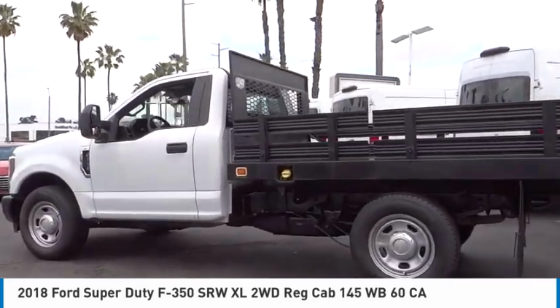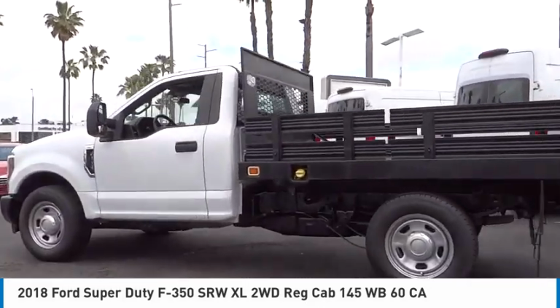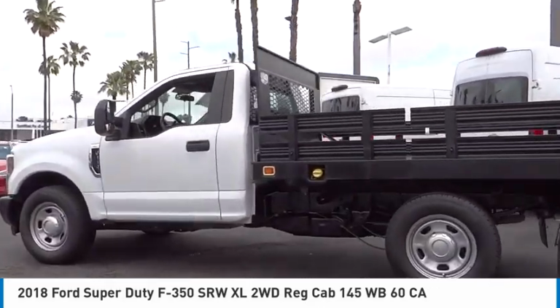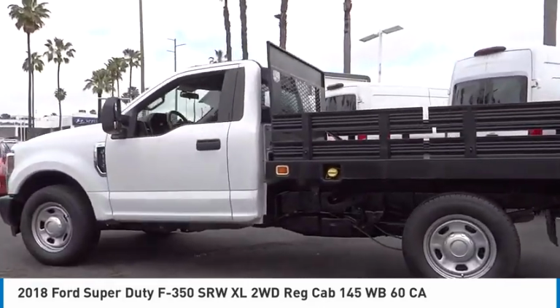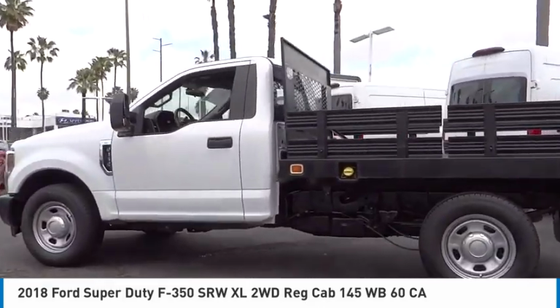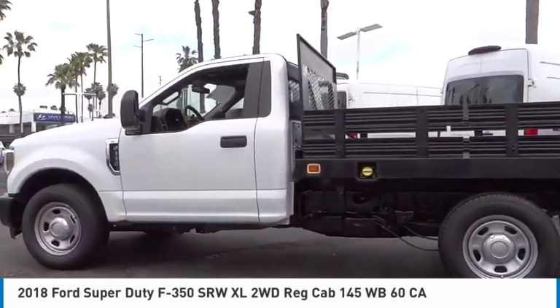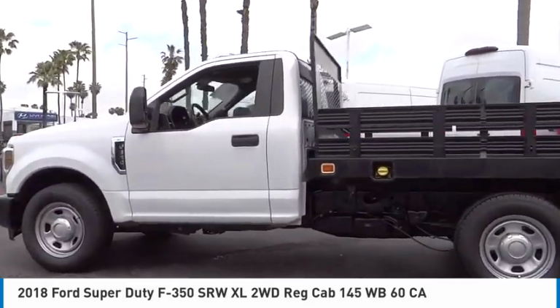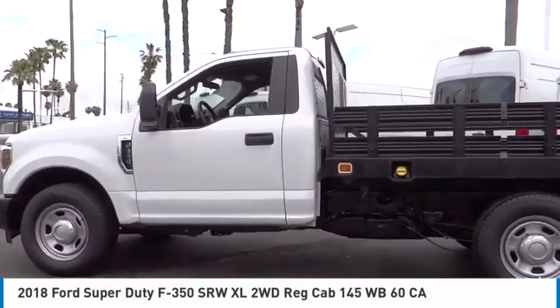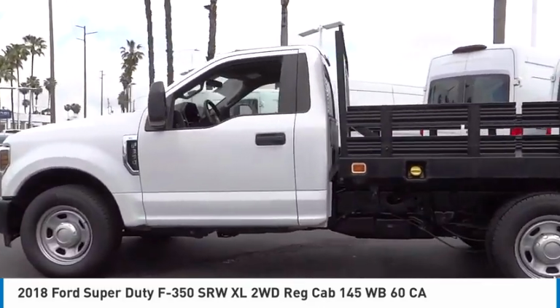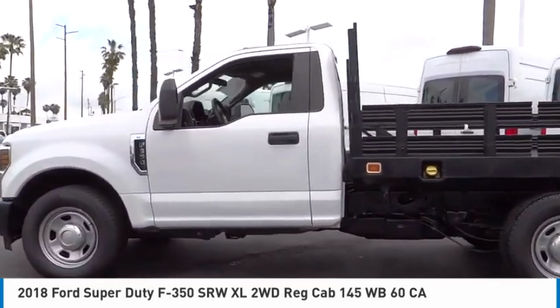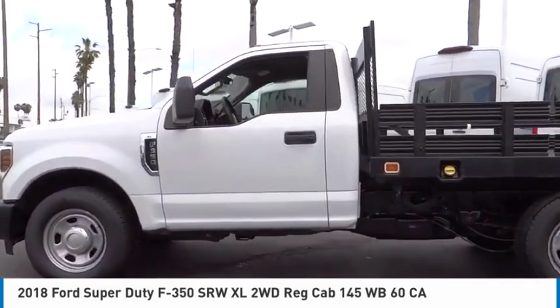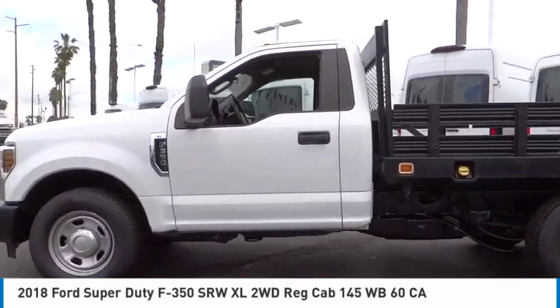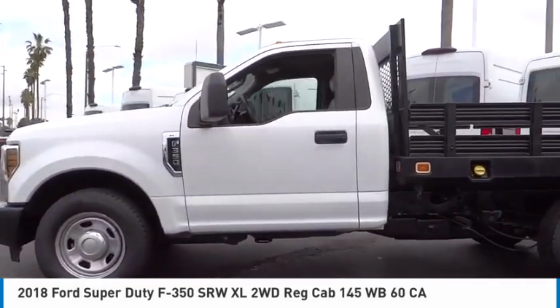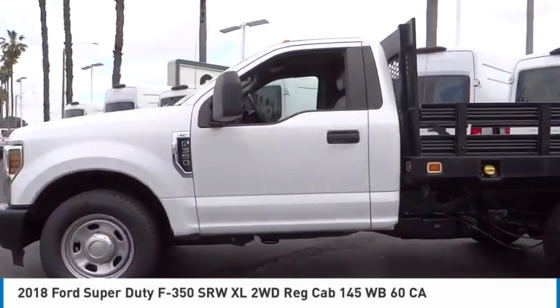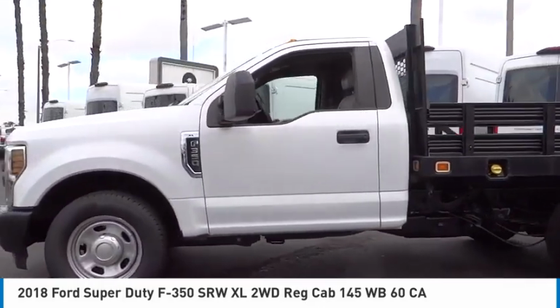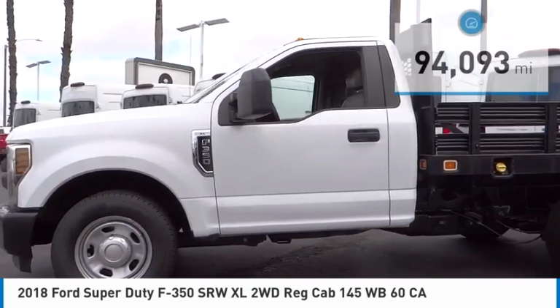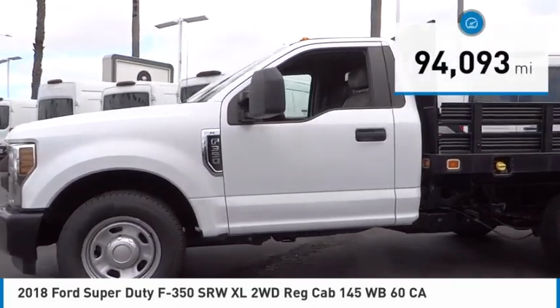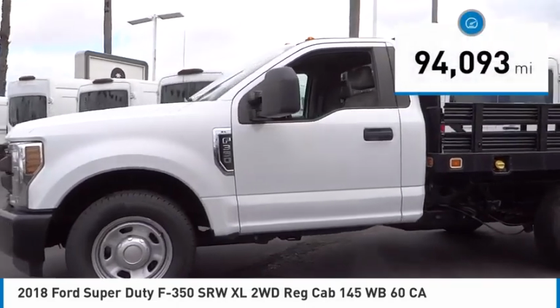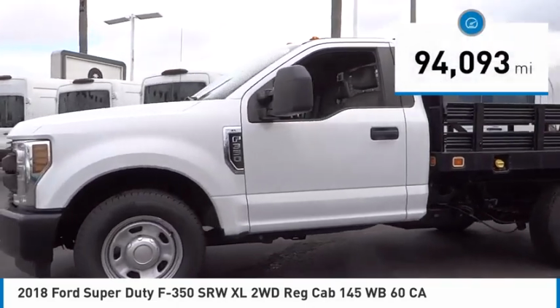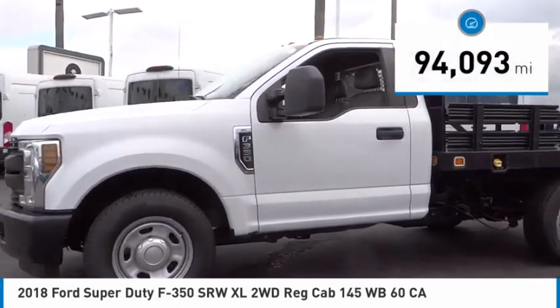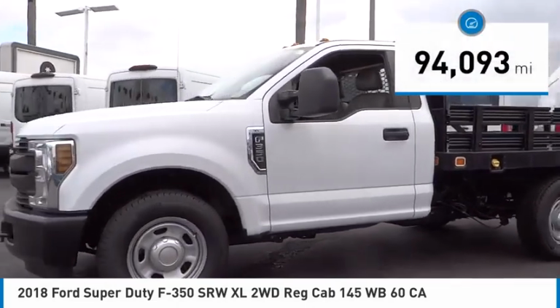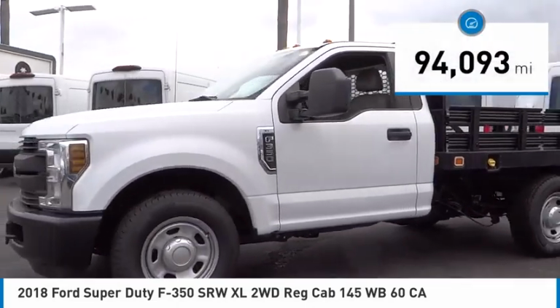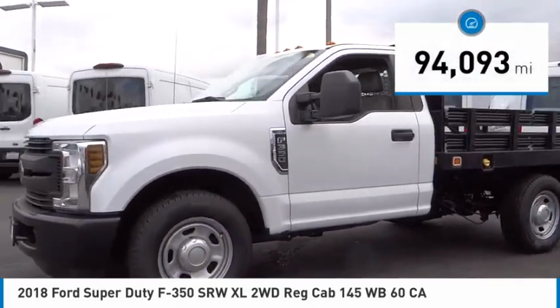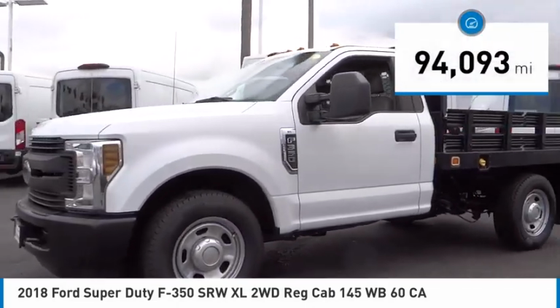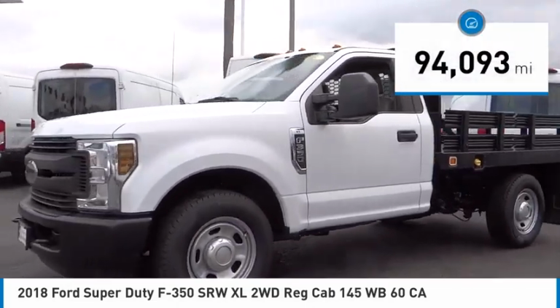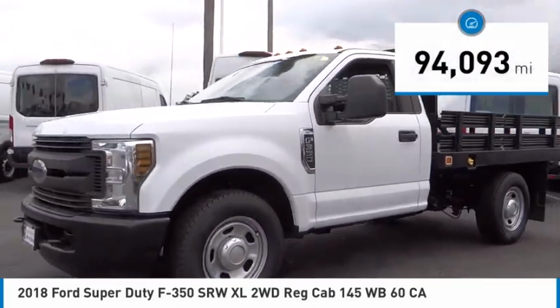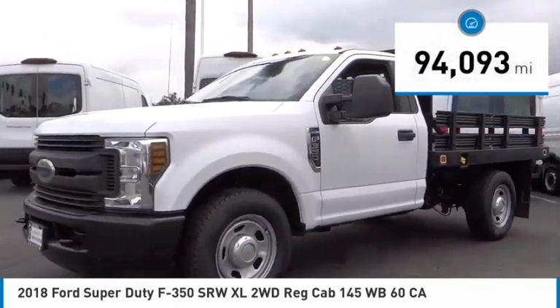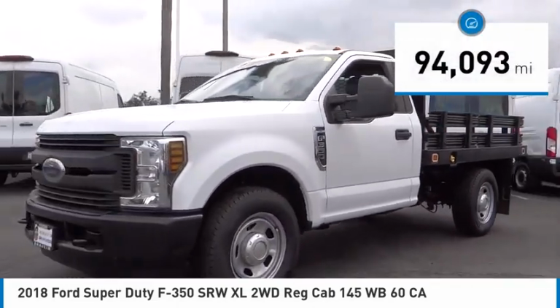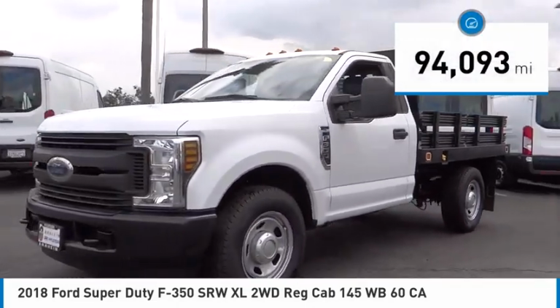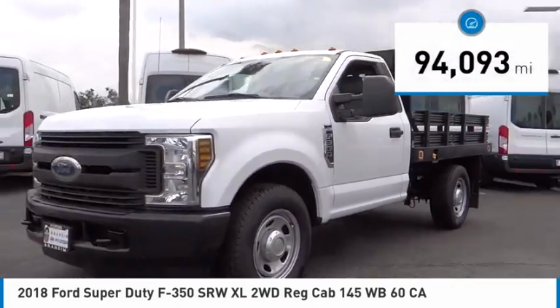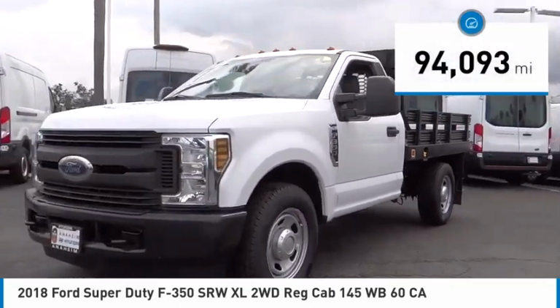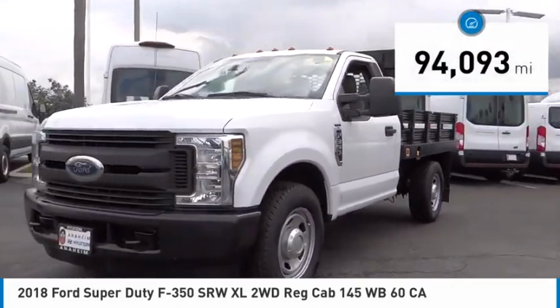Ford F-350 Super Duty. This vehicle has less than 95,000 miles.